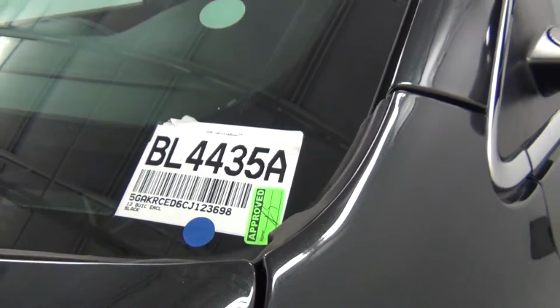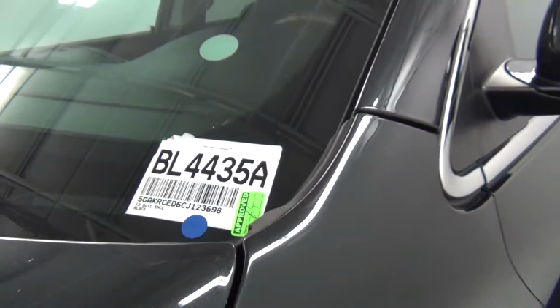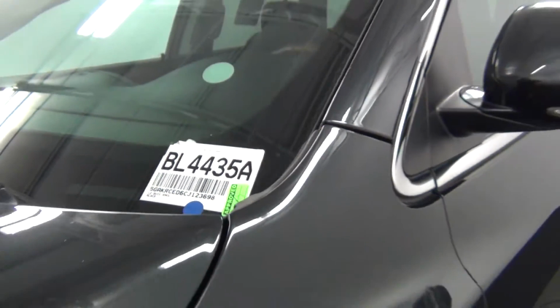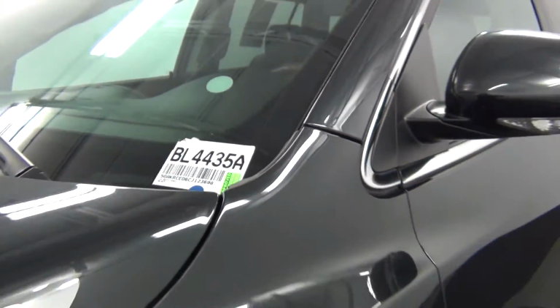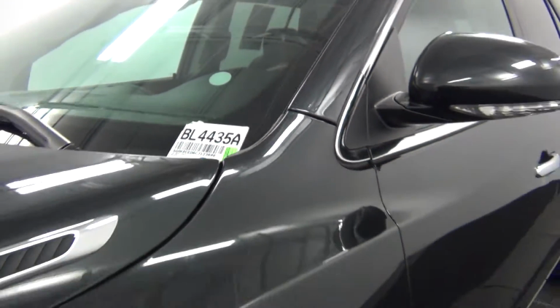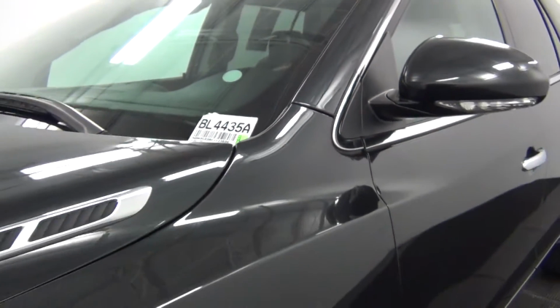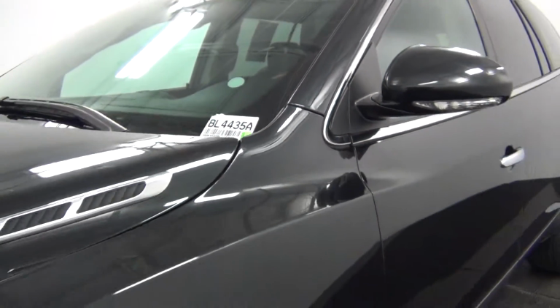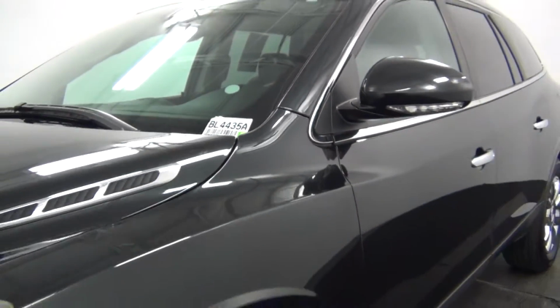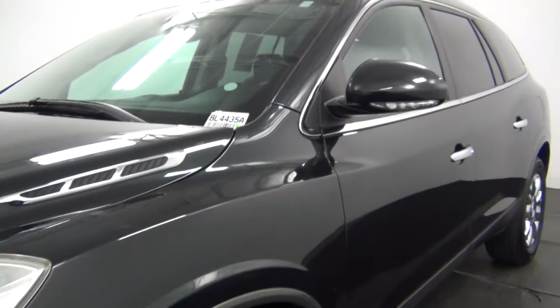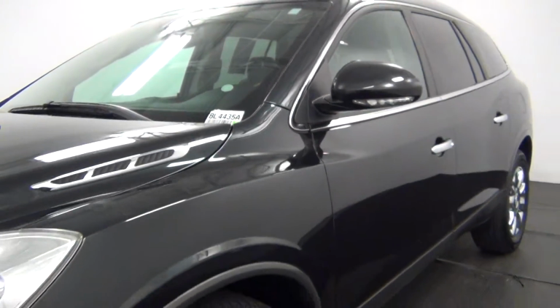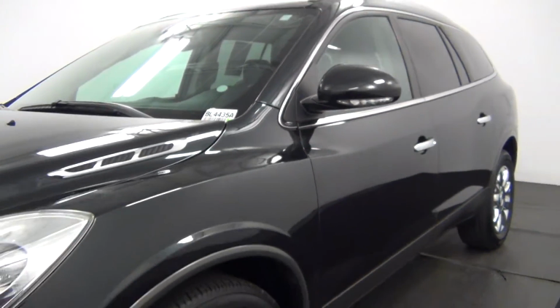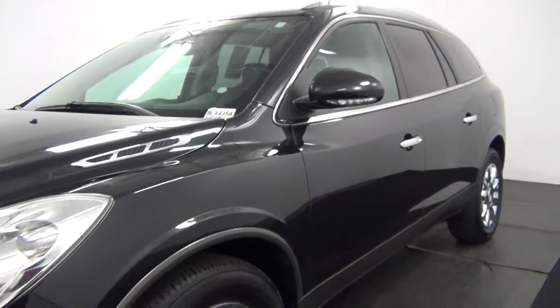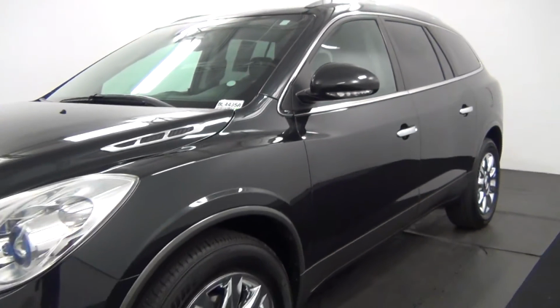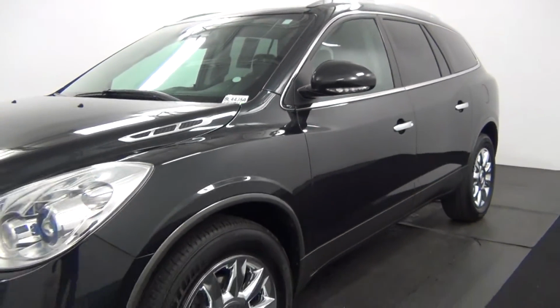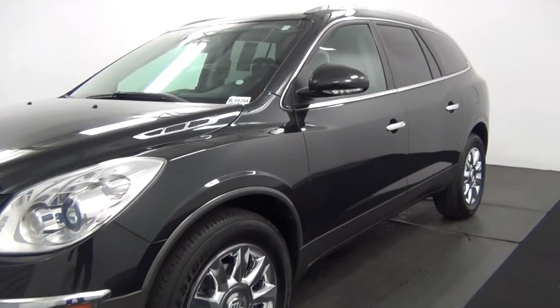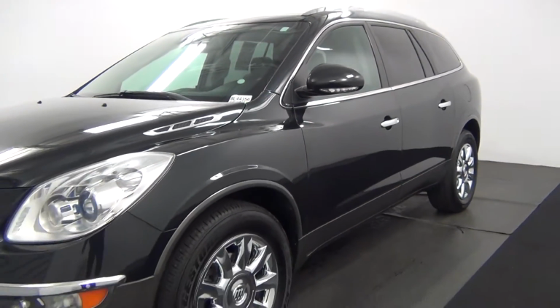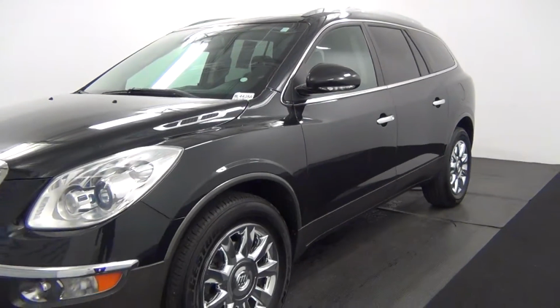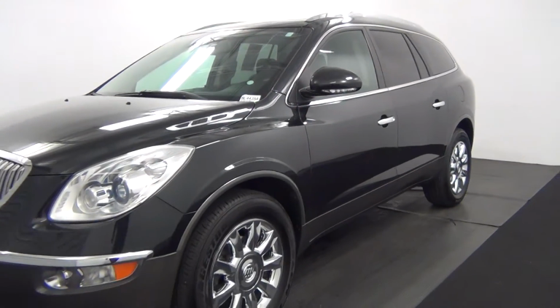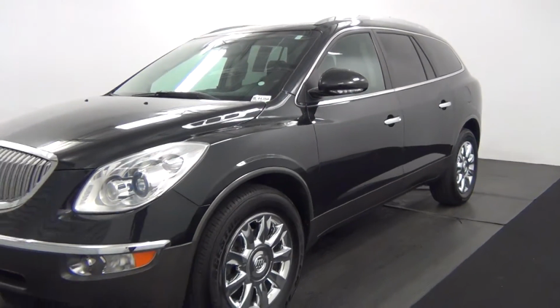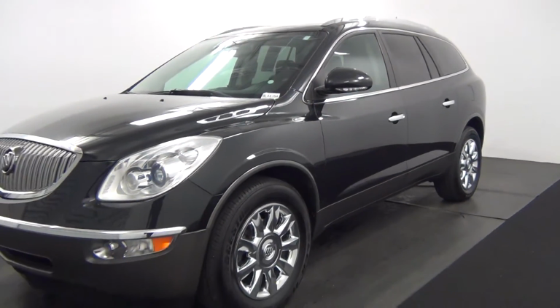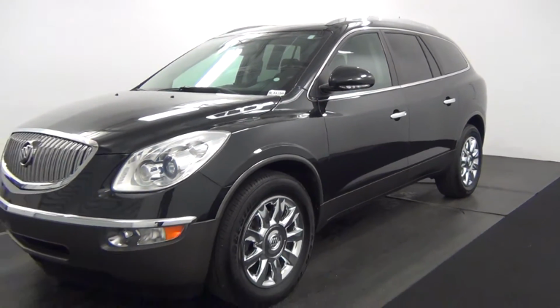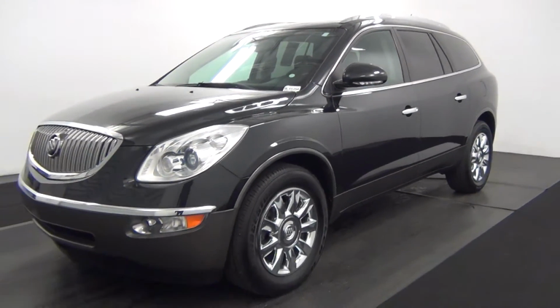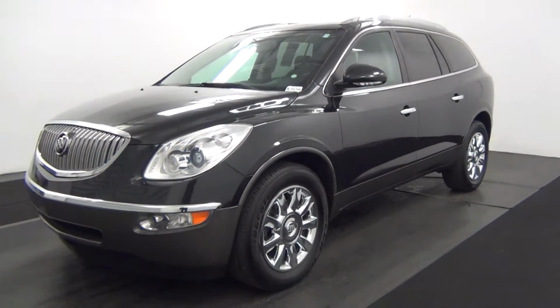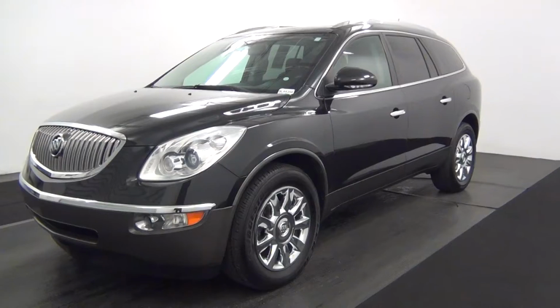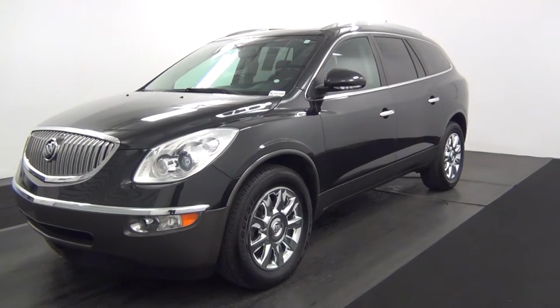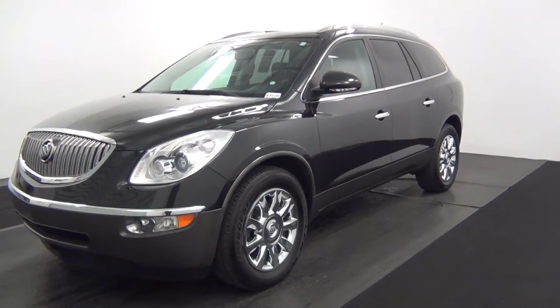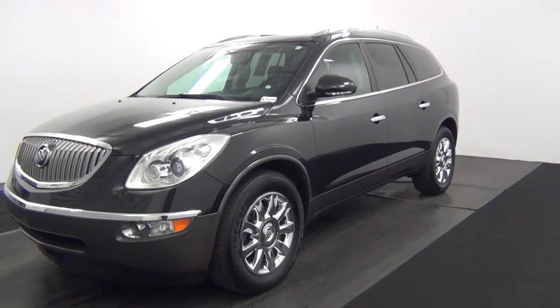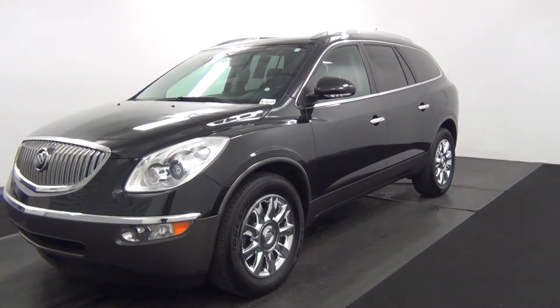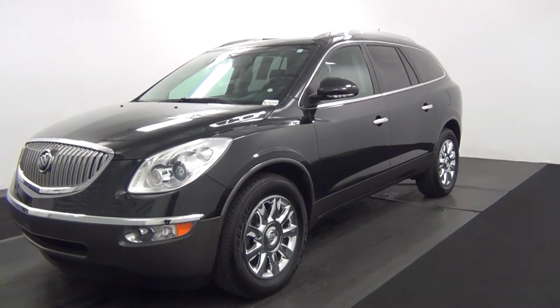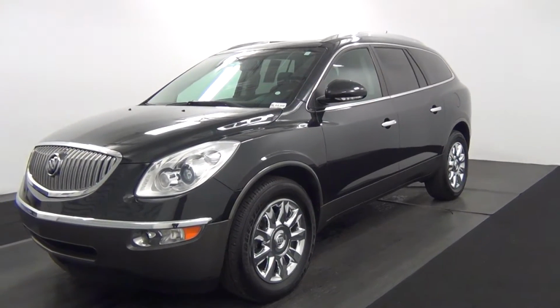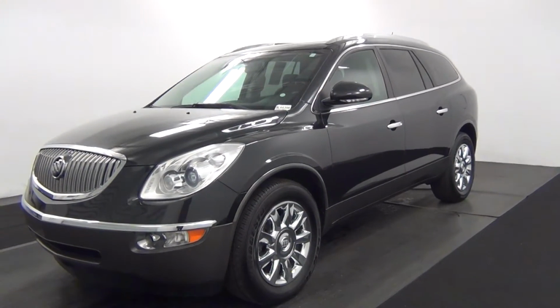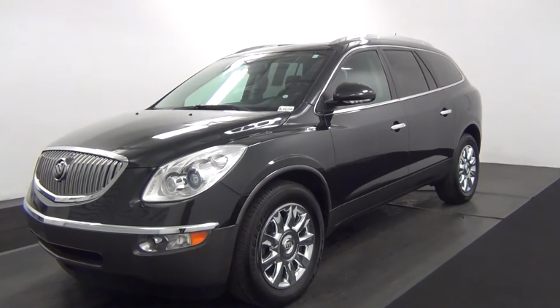Today we are walking around a 2012 Buick Enclave, stock number BL4435A.